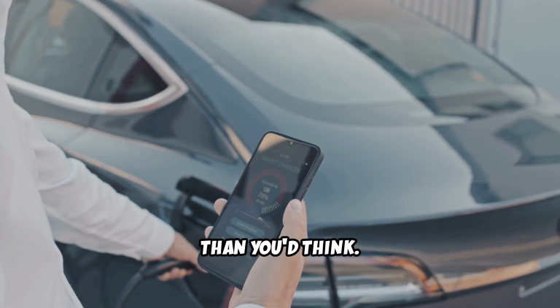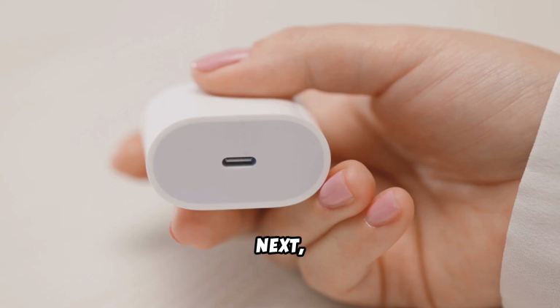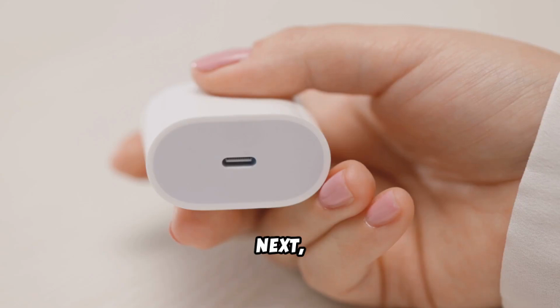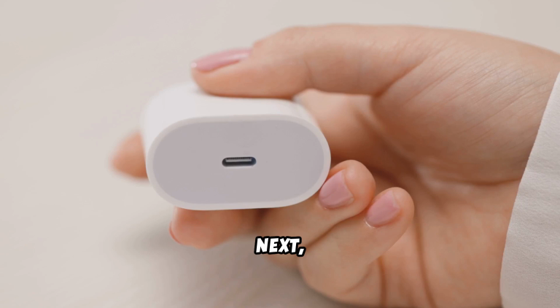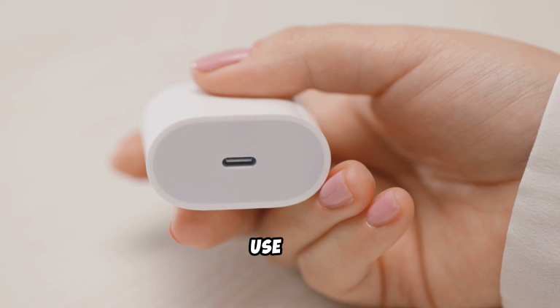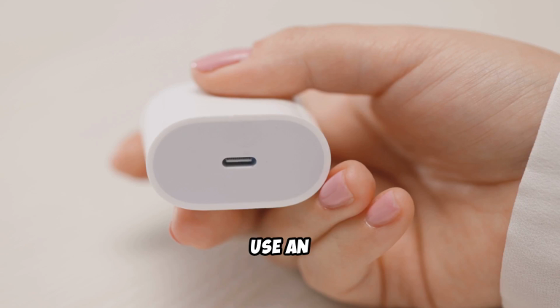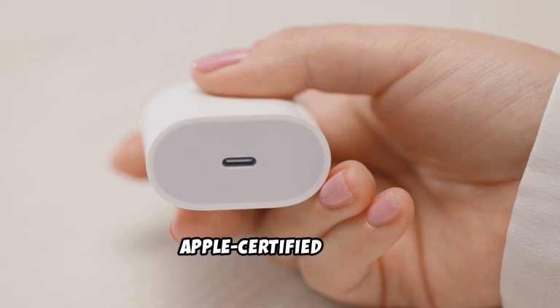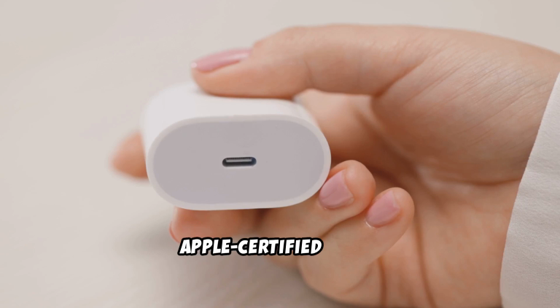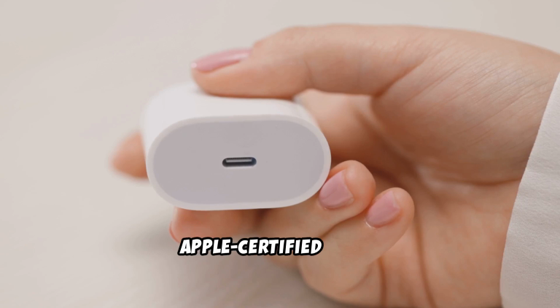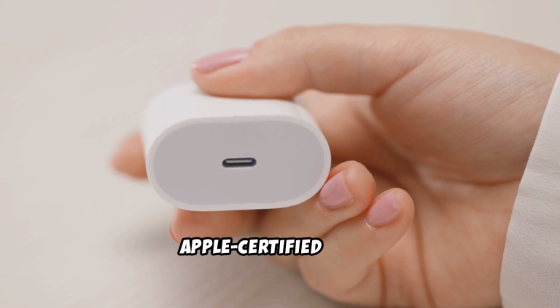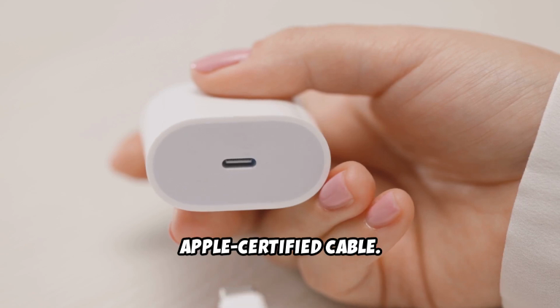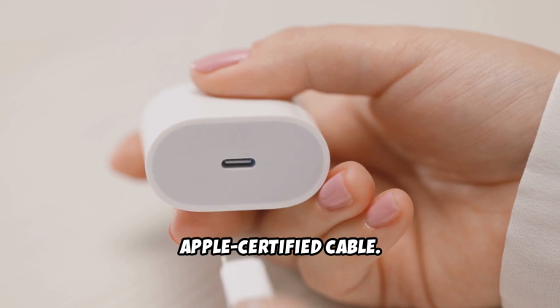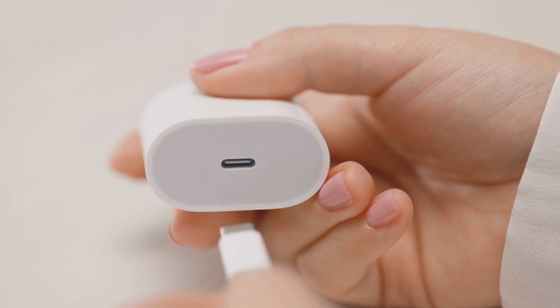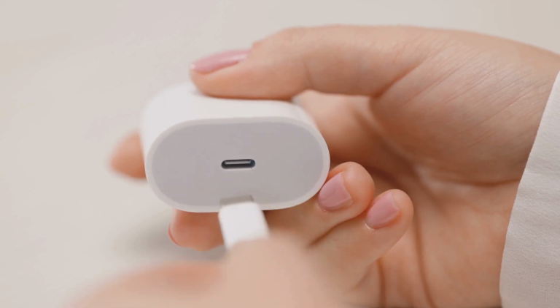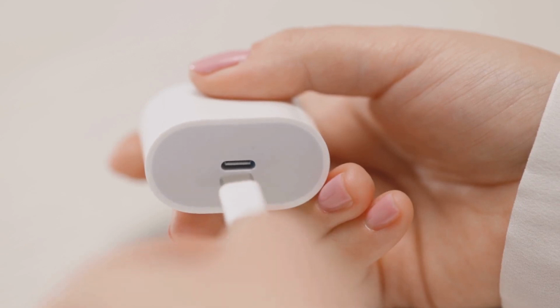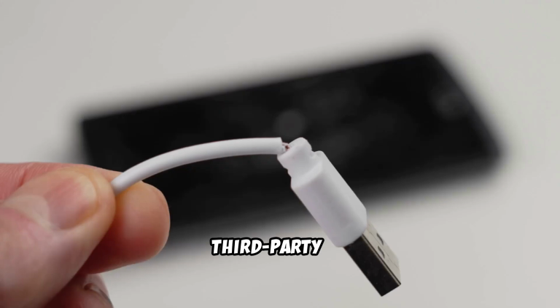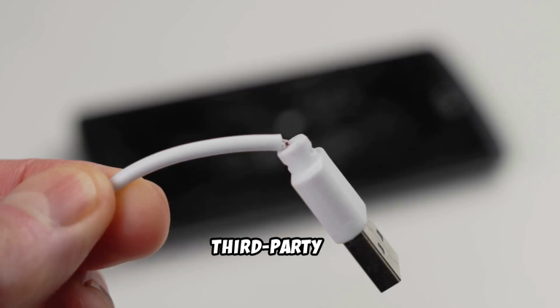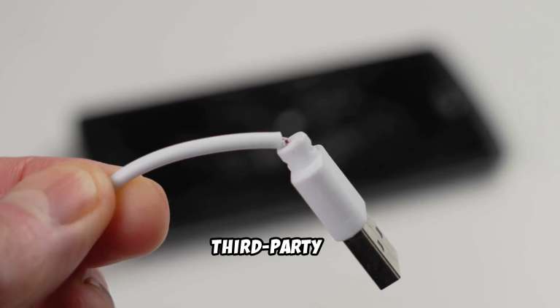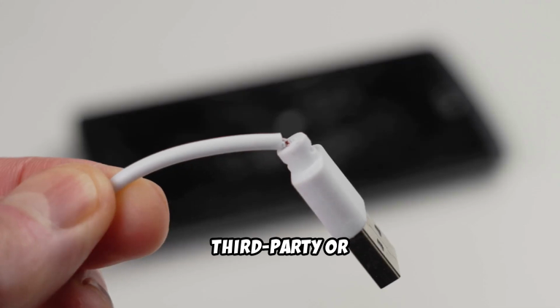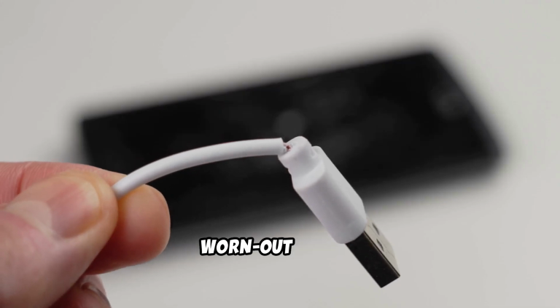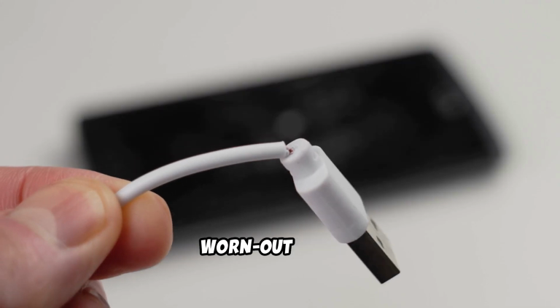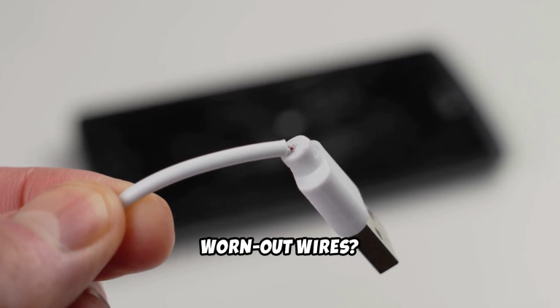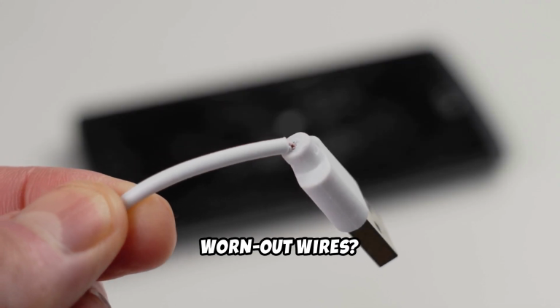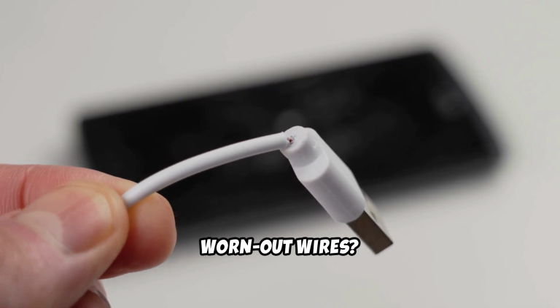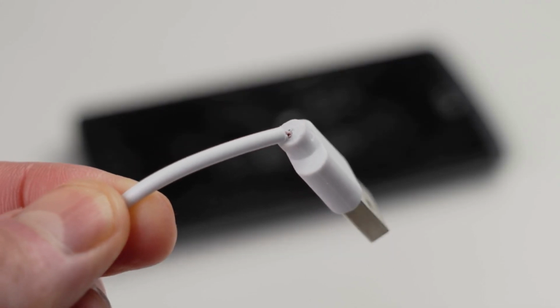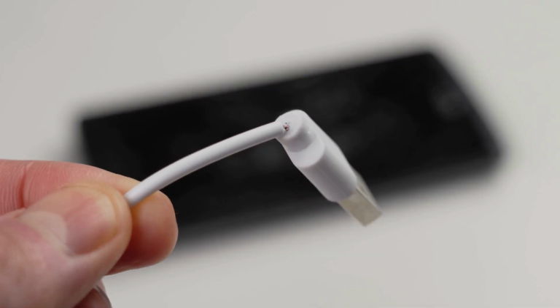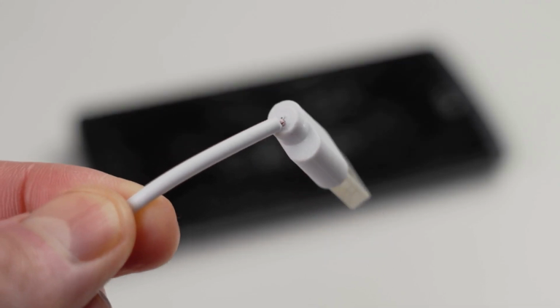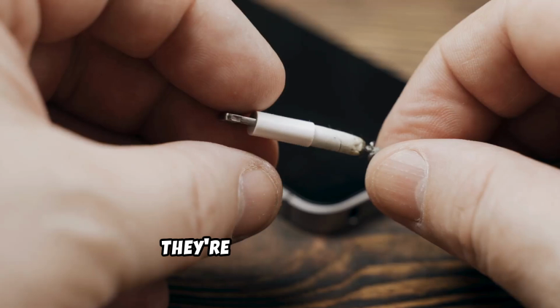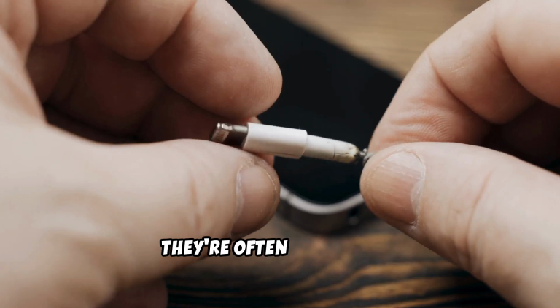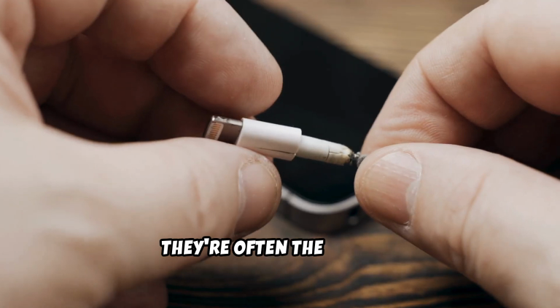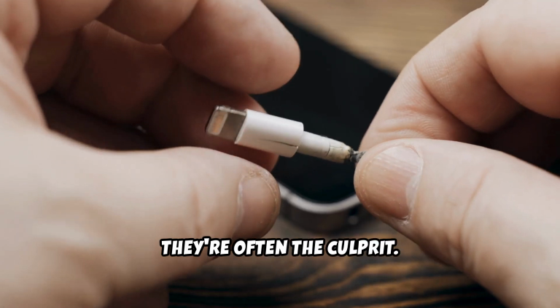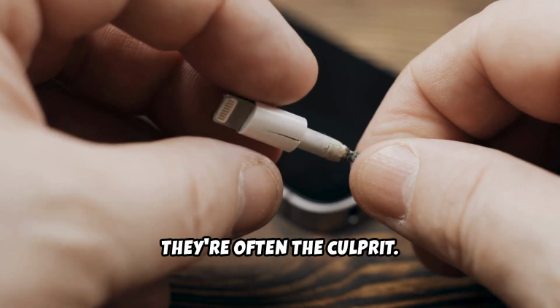Next, use an Apple-certified cable. Third-party or worn-out wires are often the culprit.